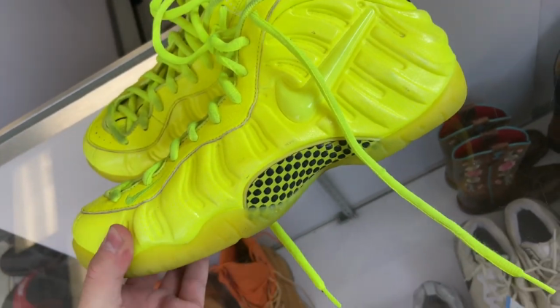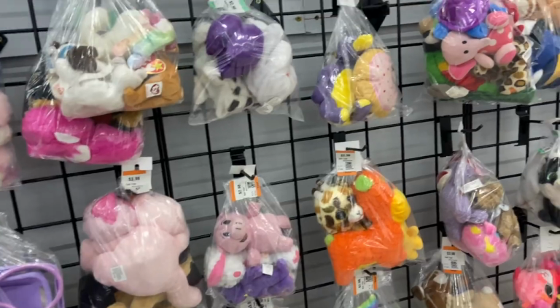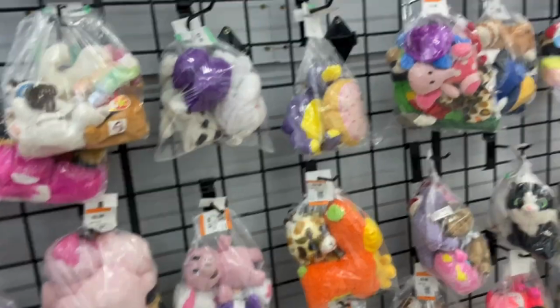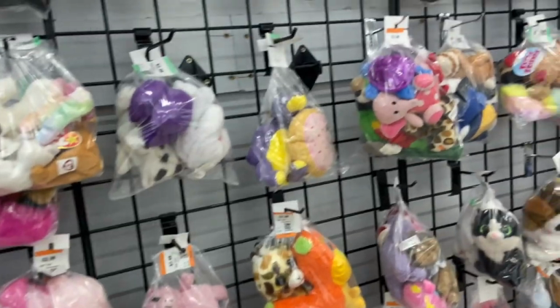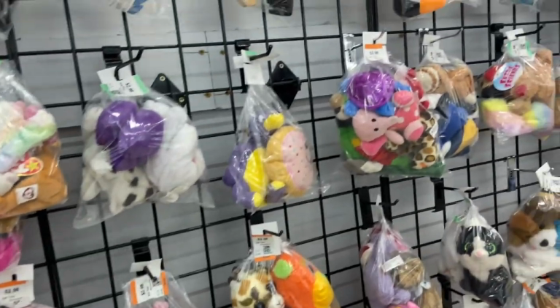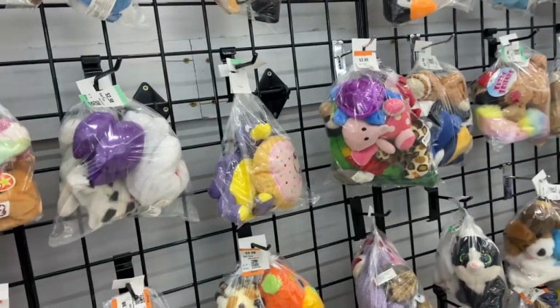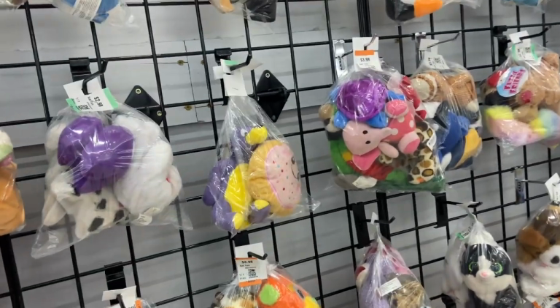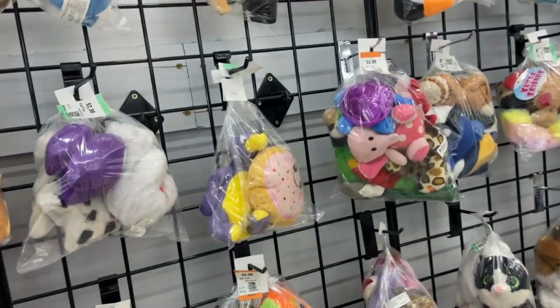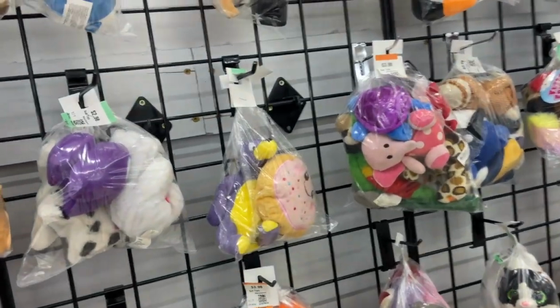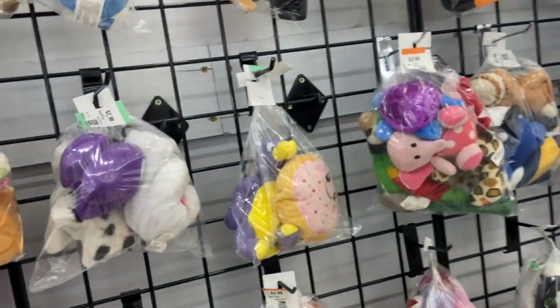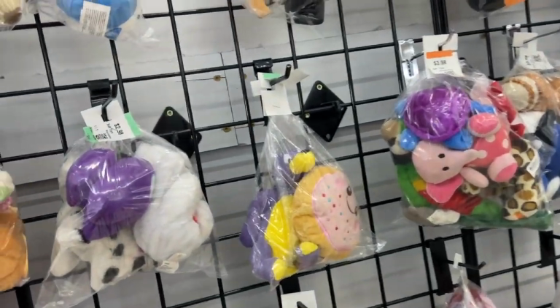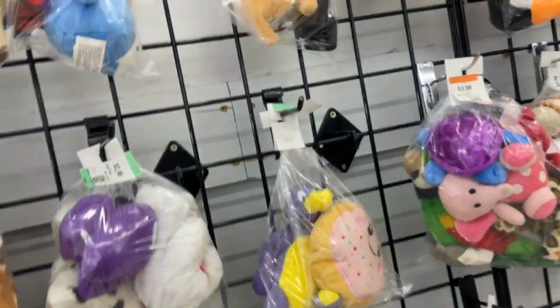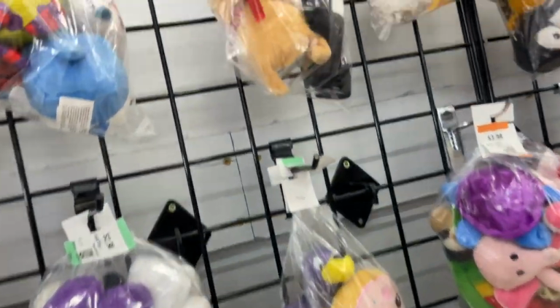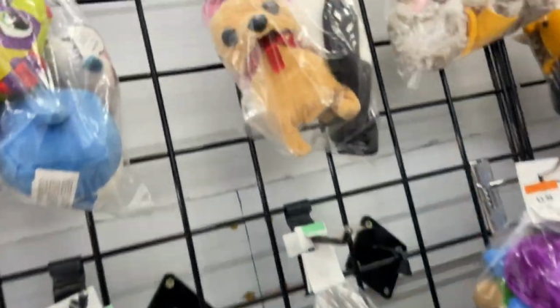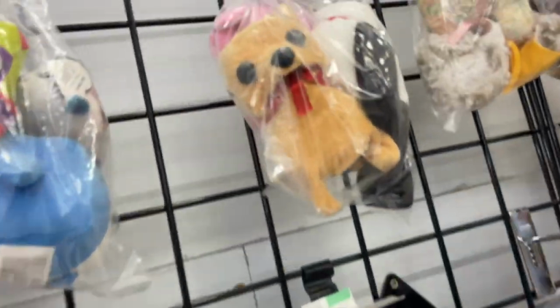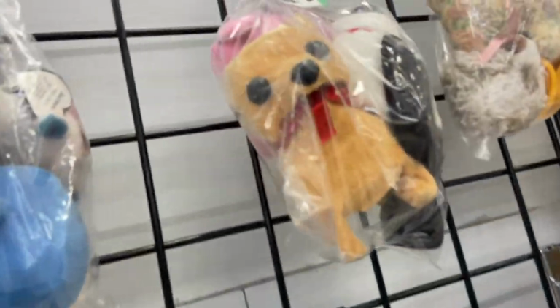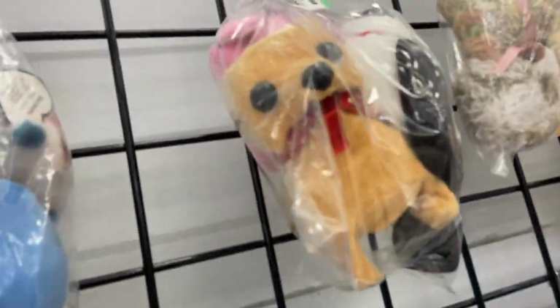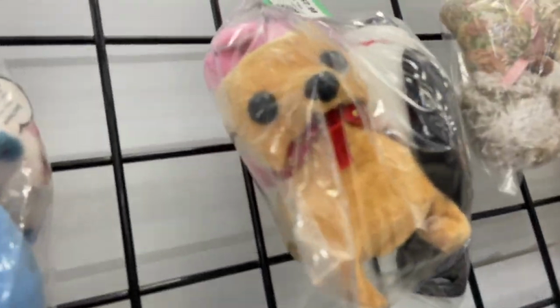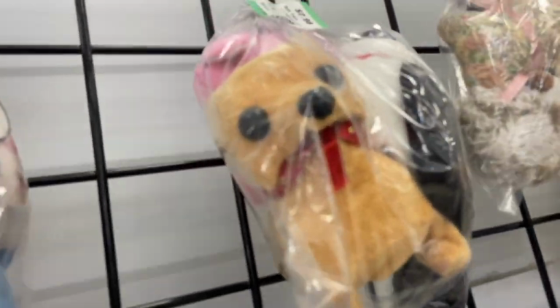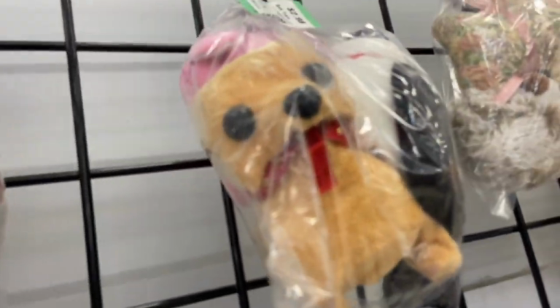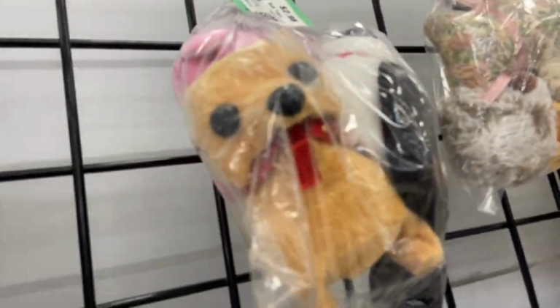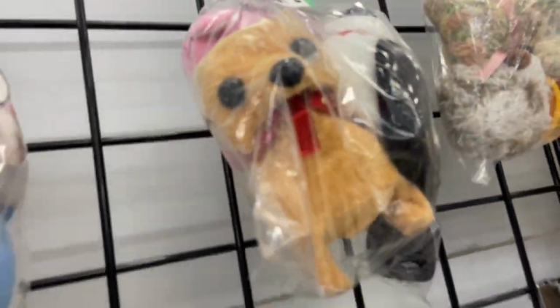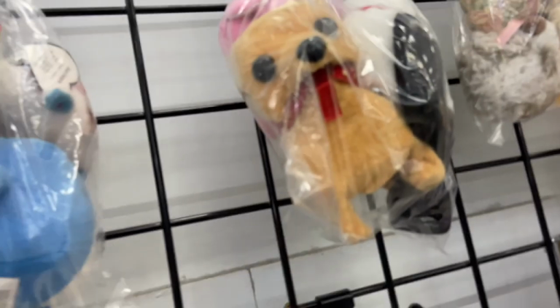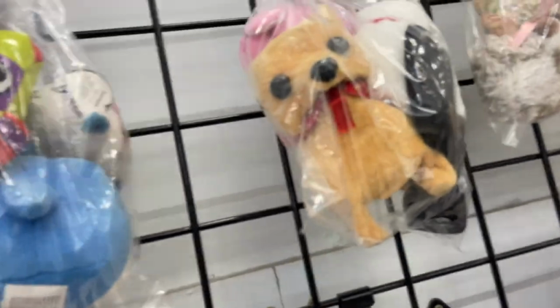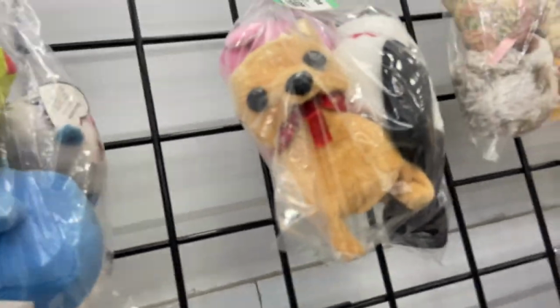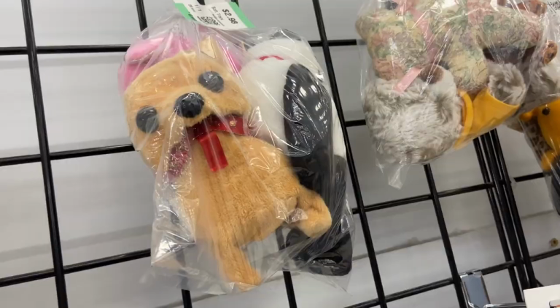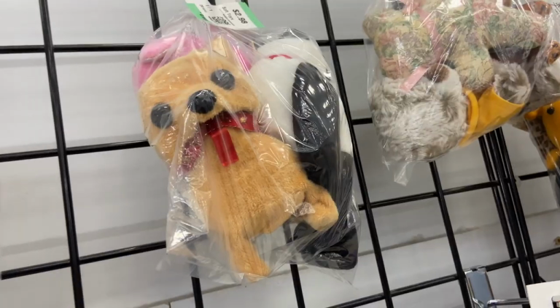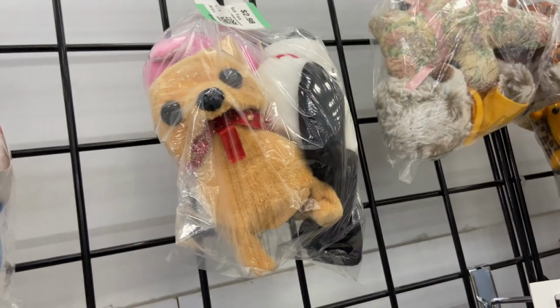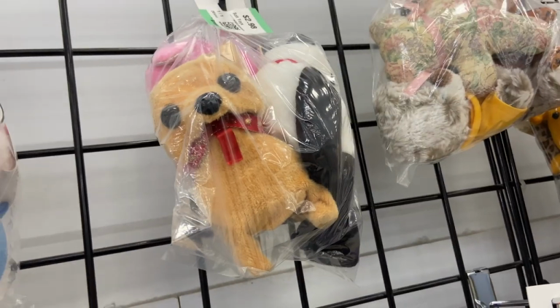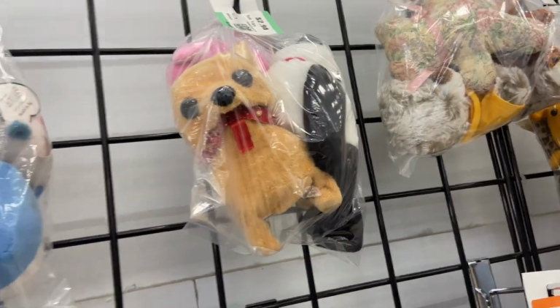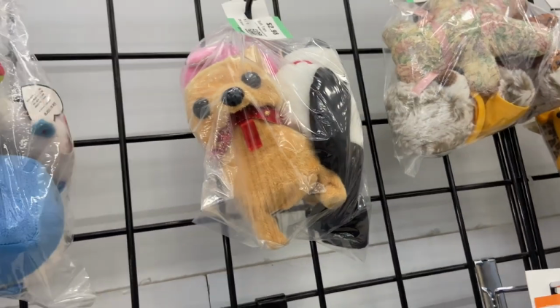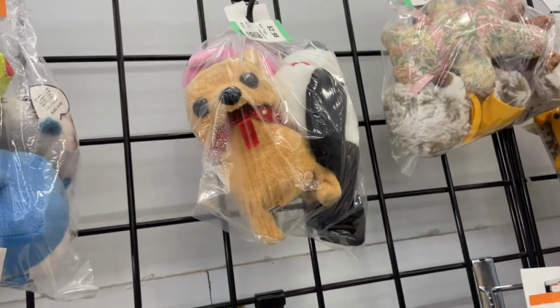If you go to the flea markets as much as I do, you know the most annoying toy ever made.